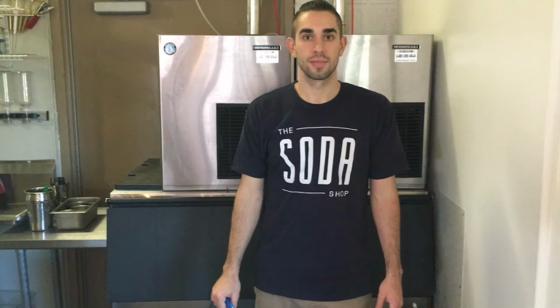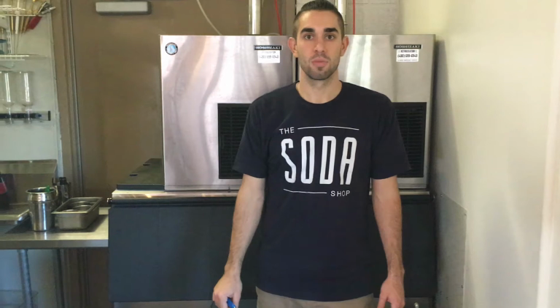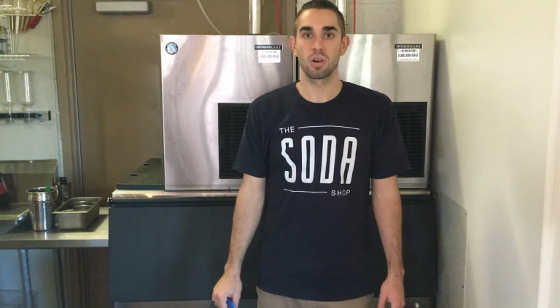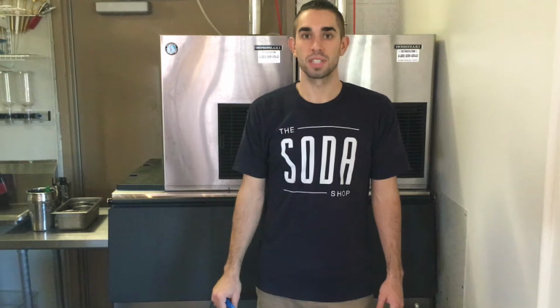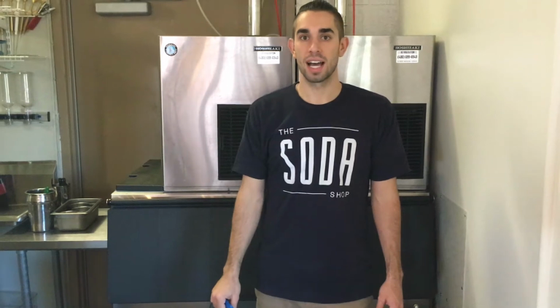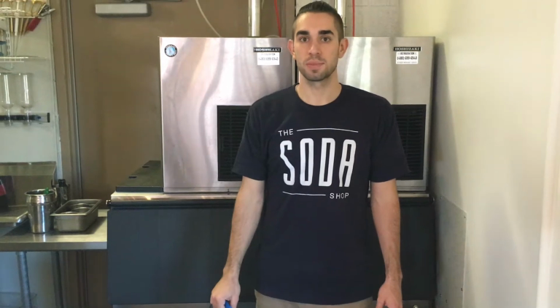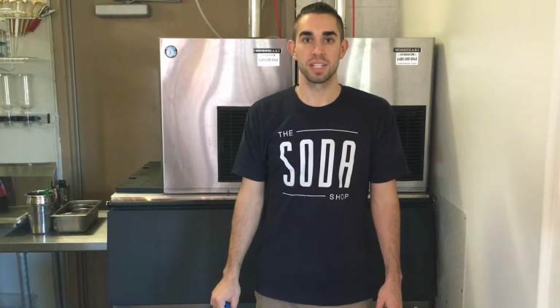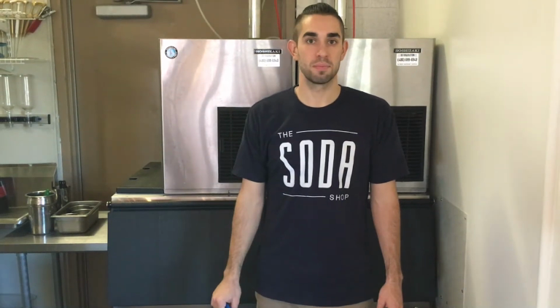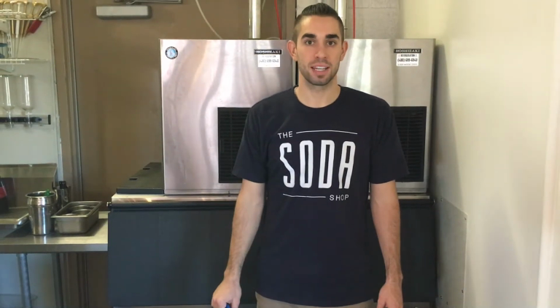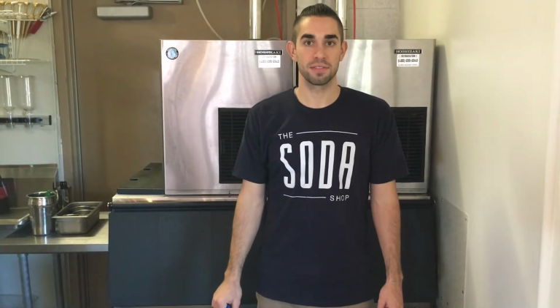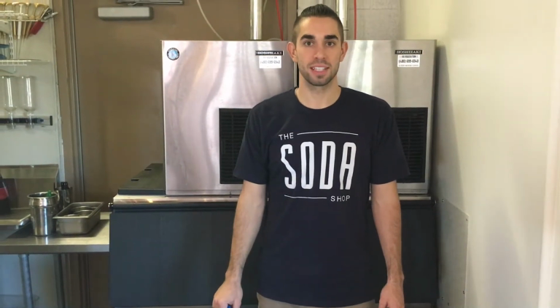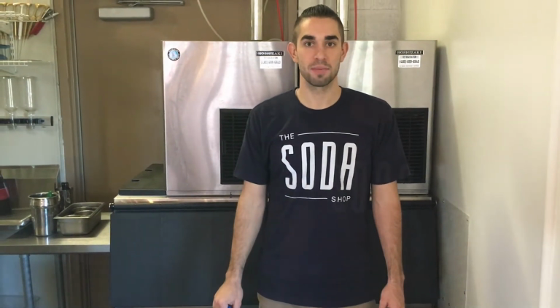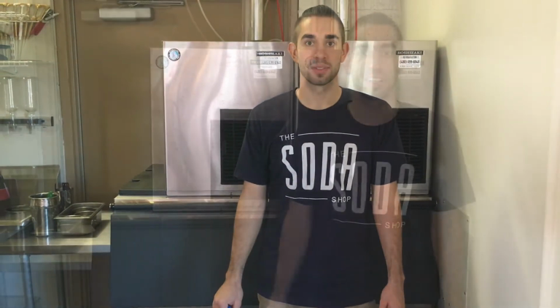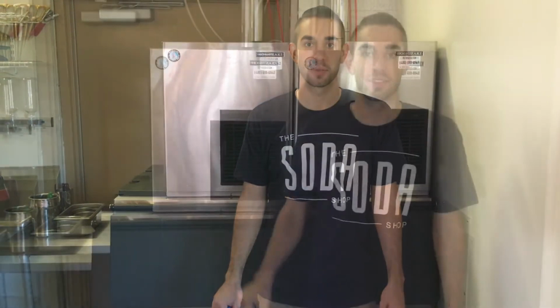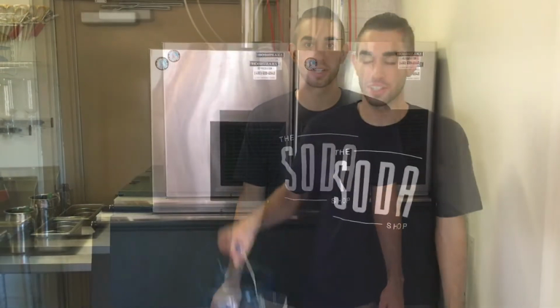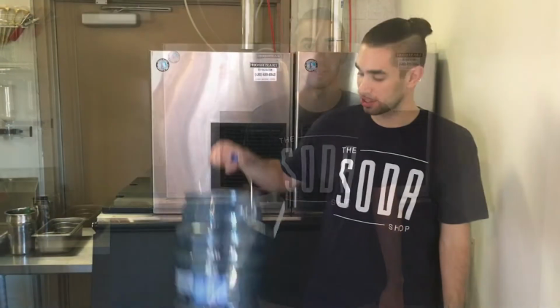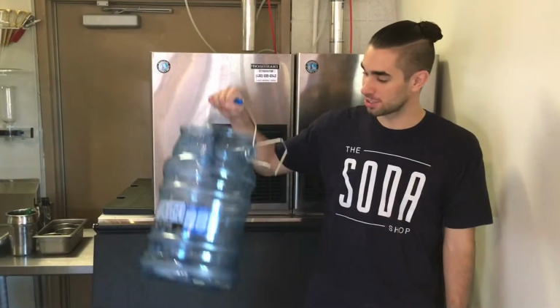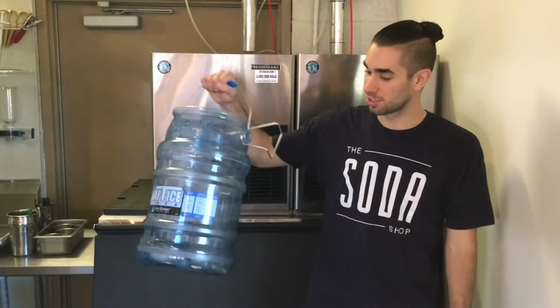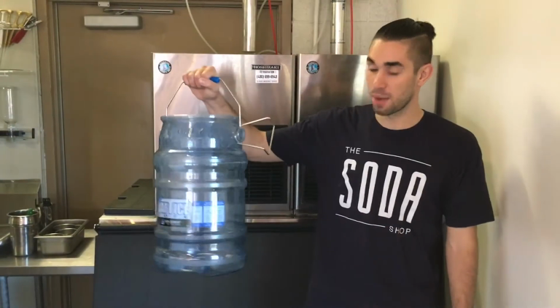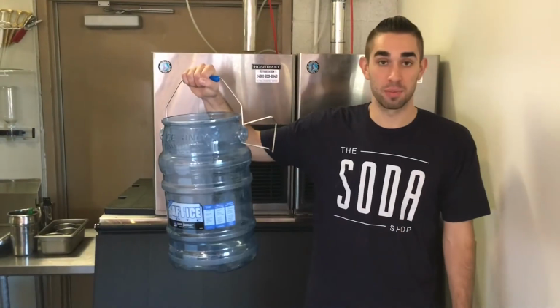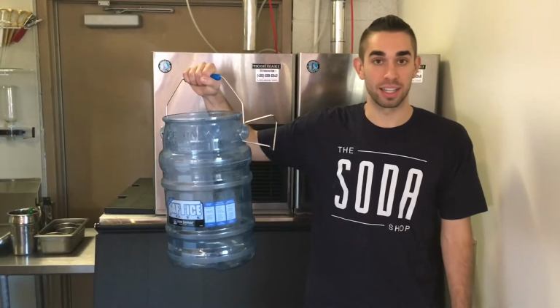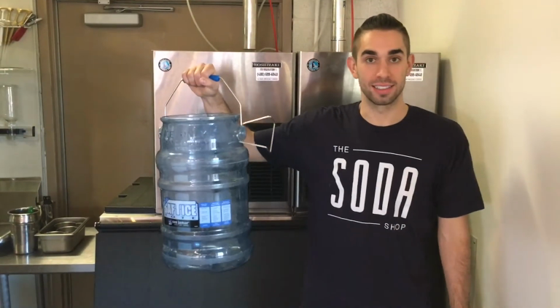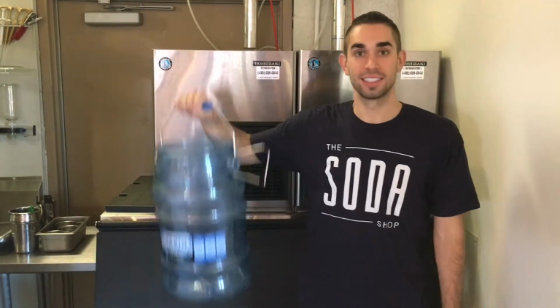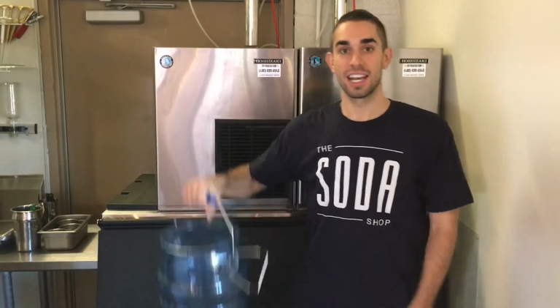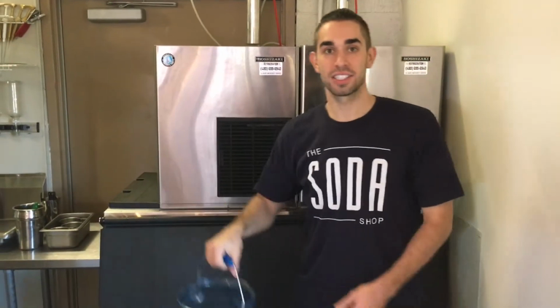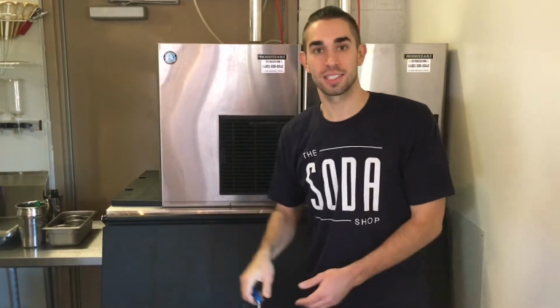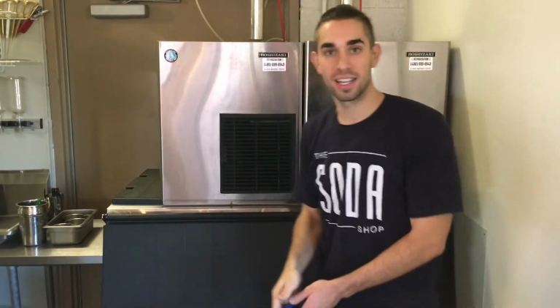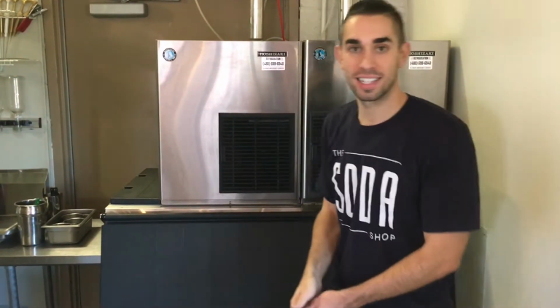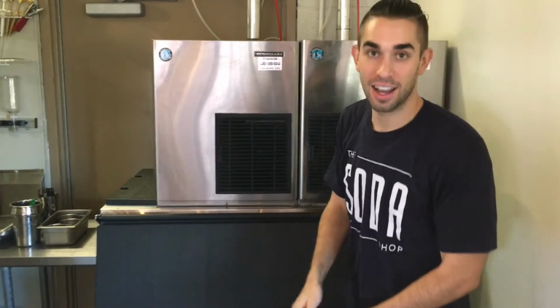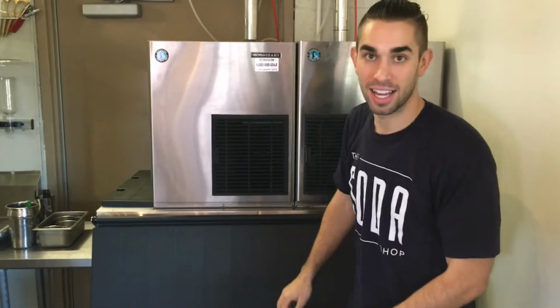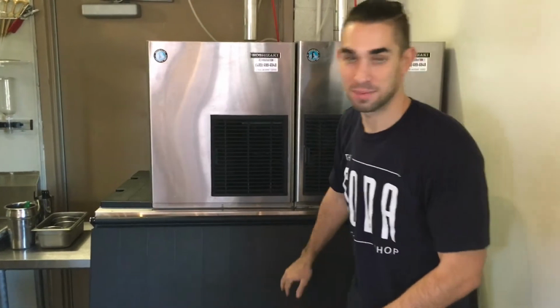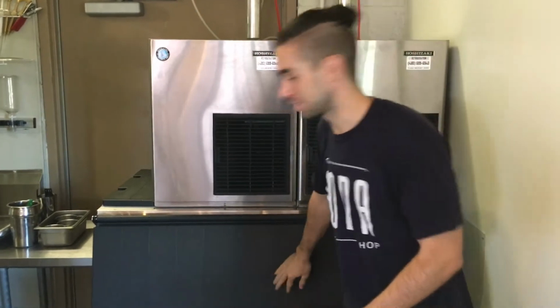Welcome to ice bin and bucket filling up. First, grab your bucket. Now let's get some ice out of the ice machine.